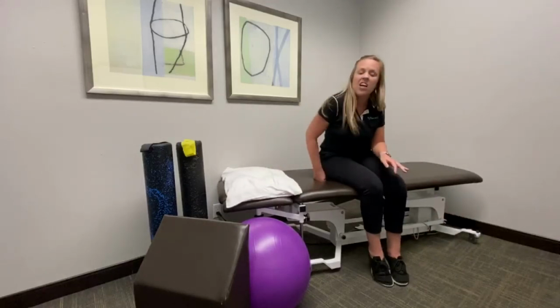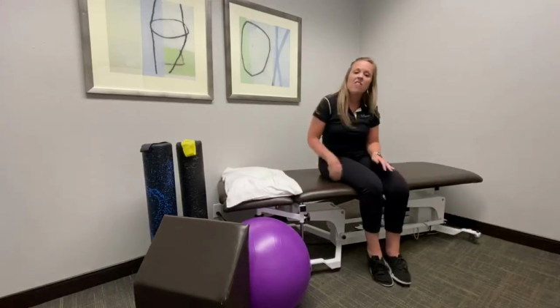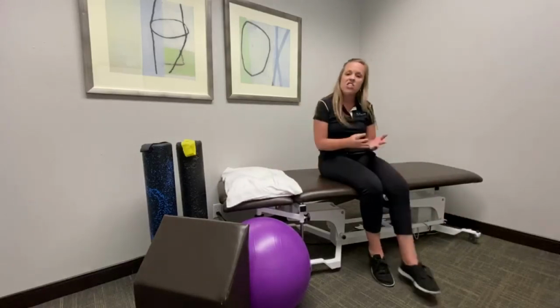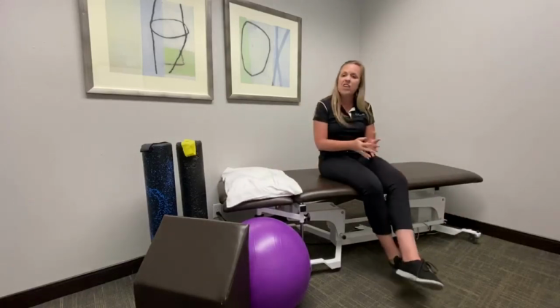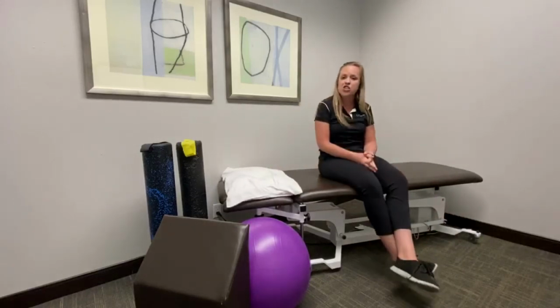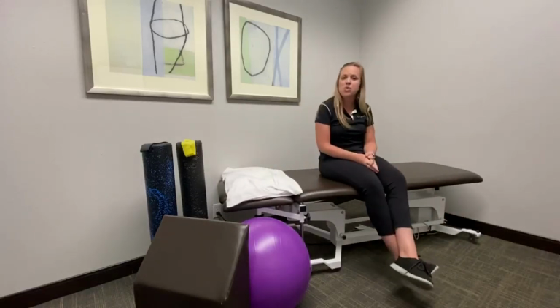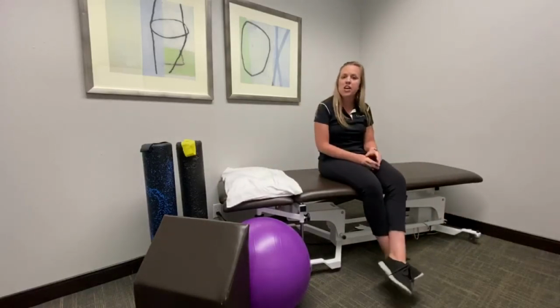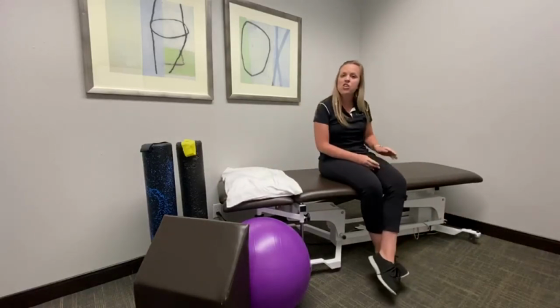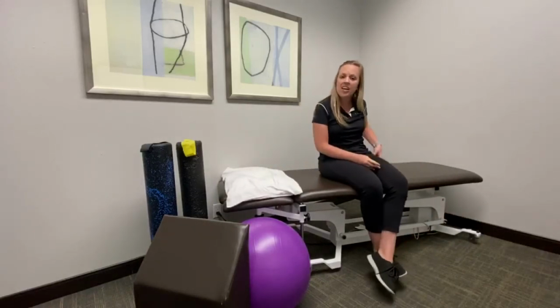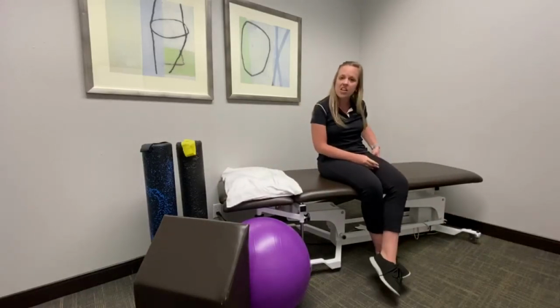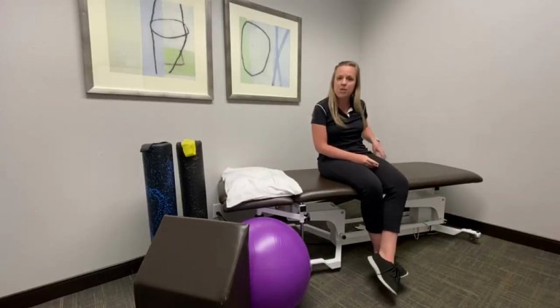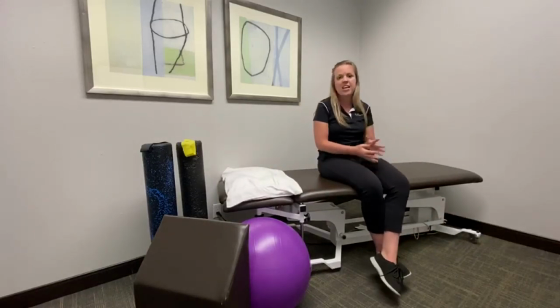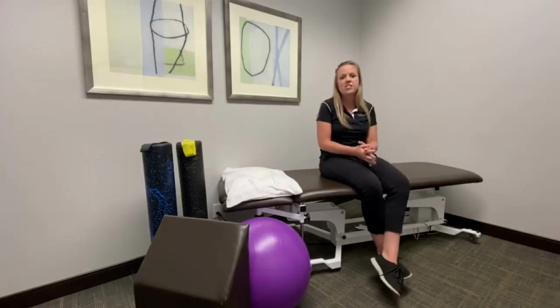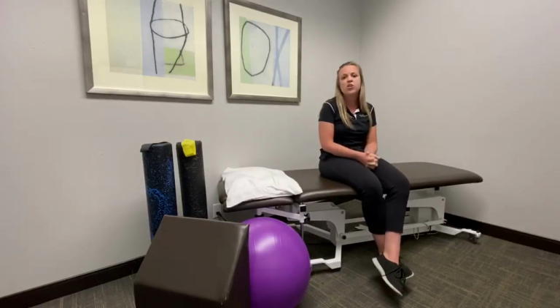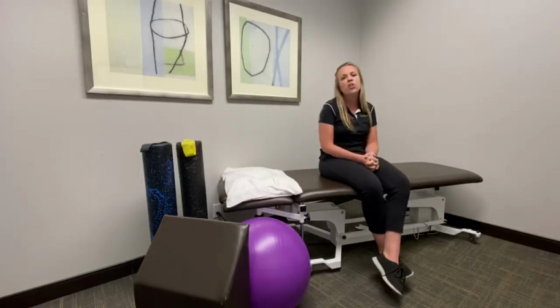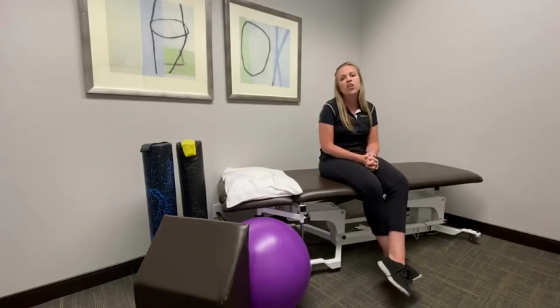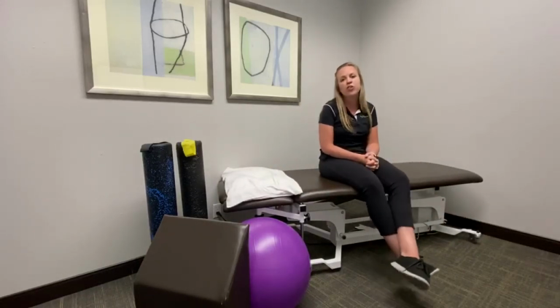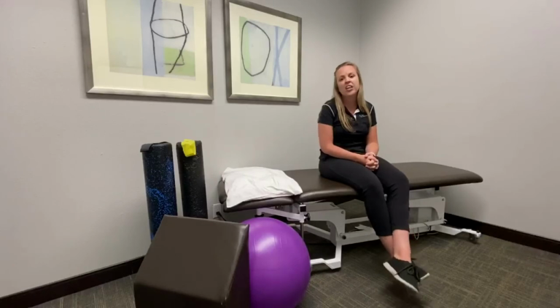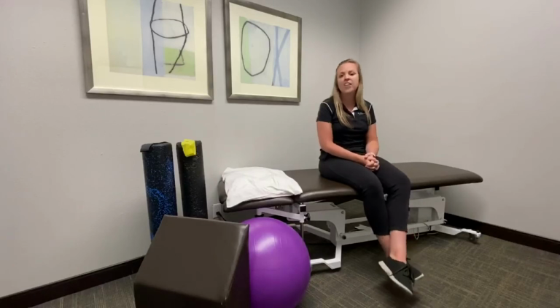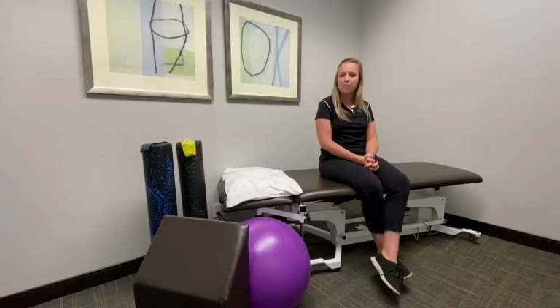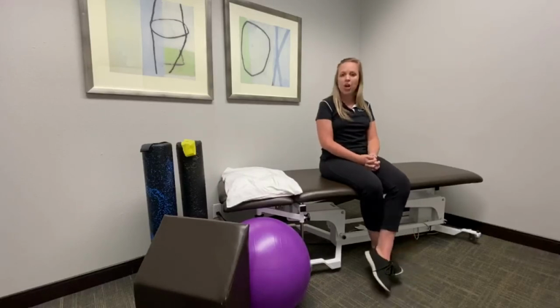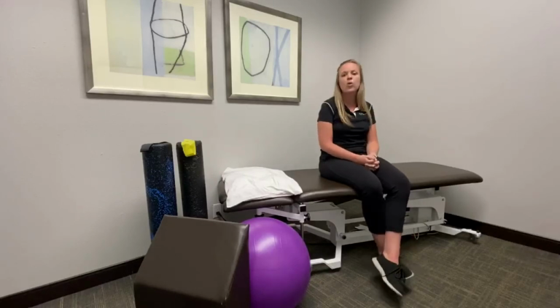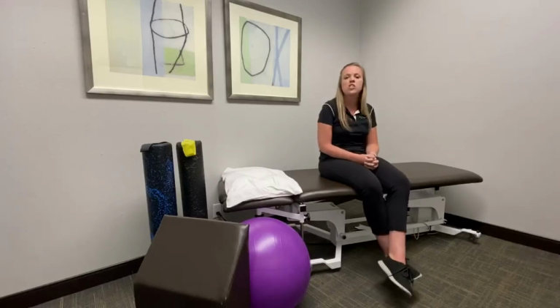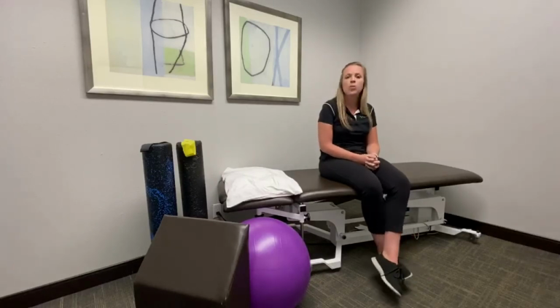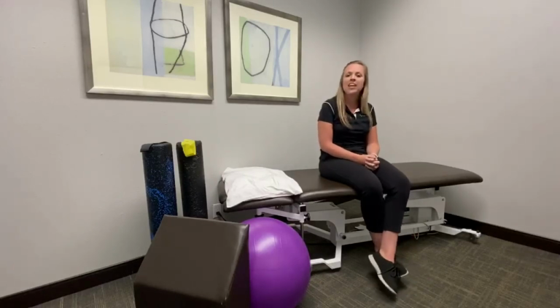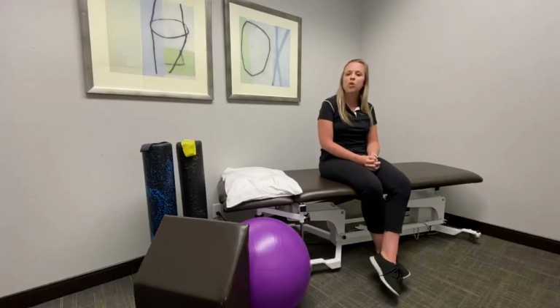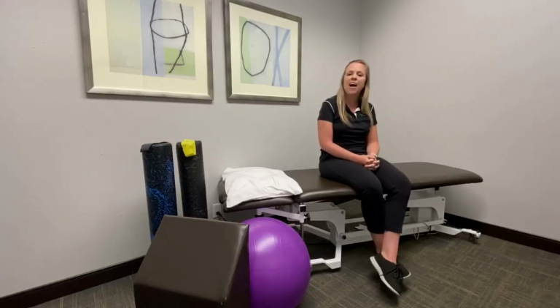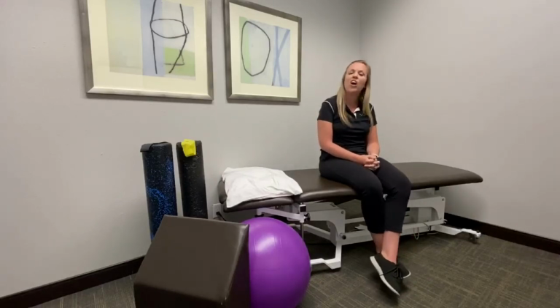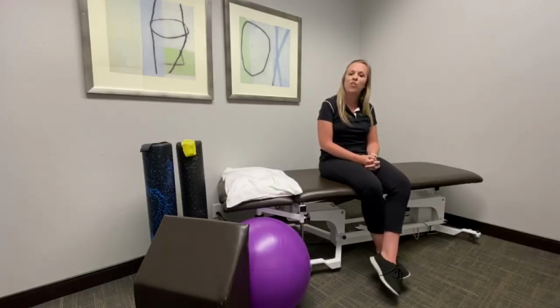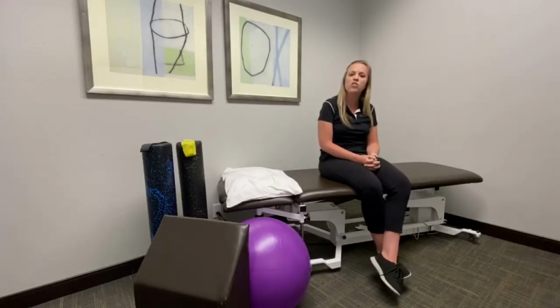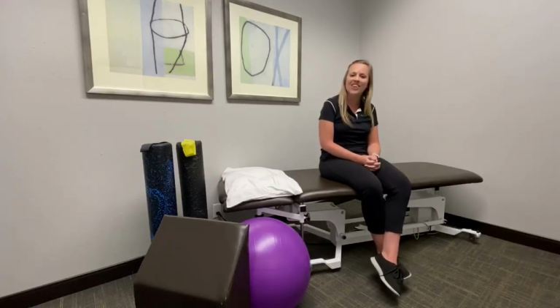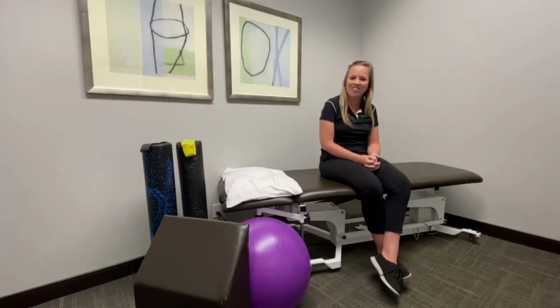If you're still having issues with trochanteric bursitis, you can feel free to click on the link below so that we can get you back on the road to recovery.